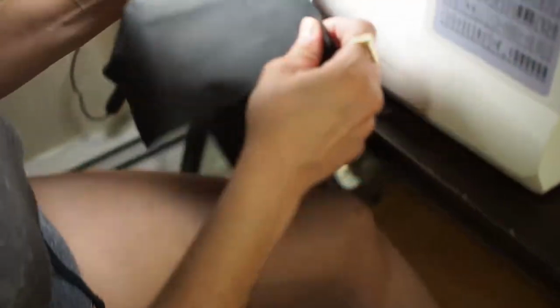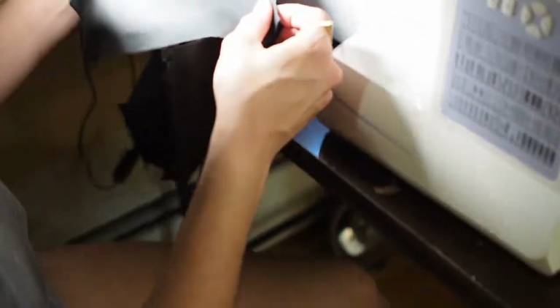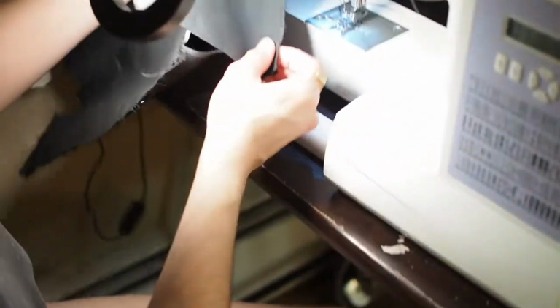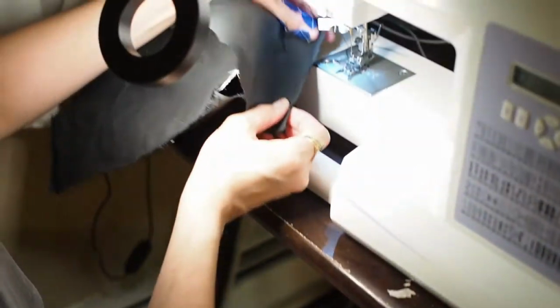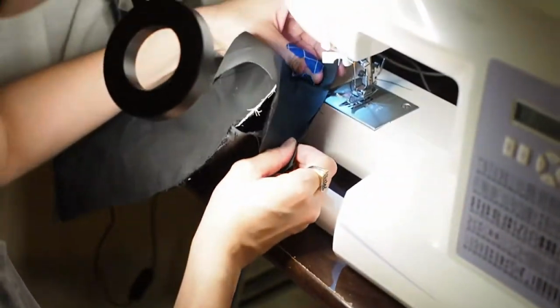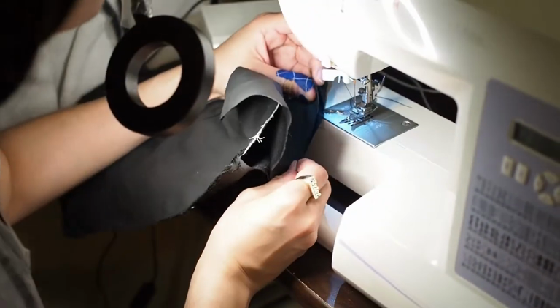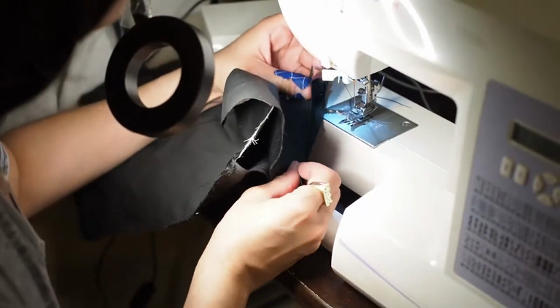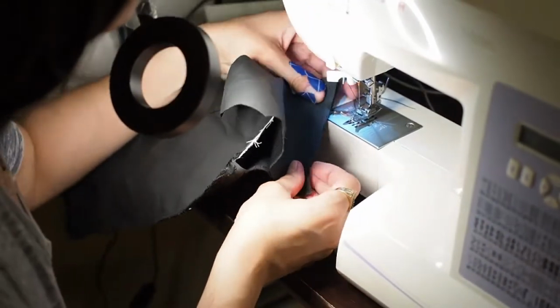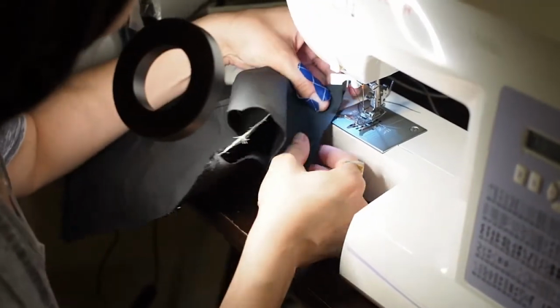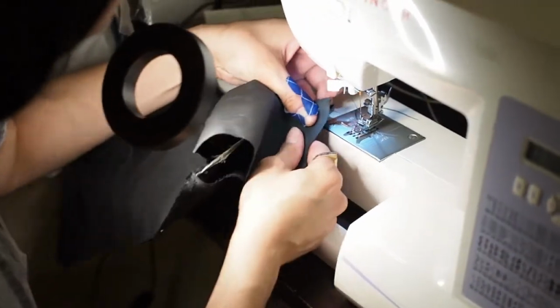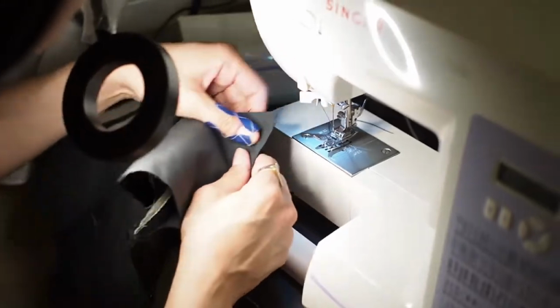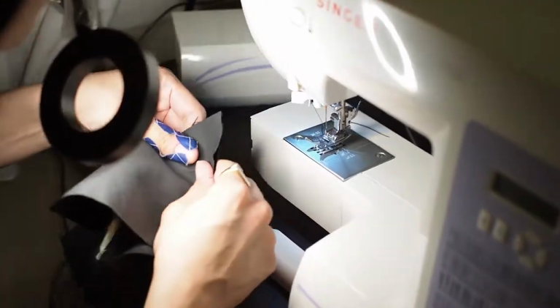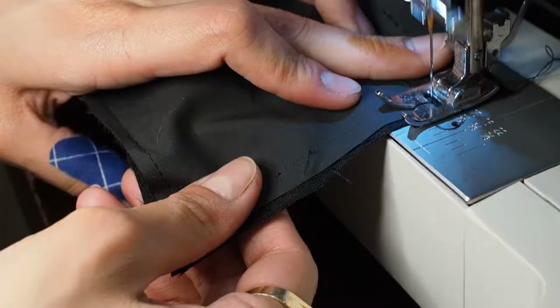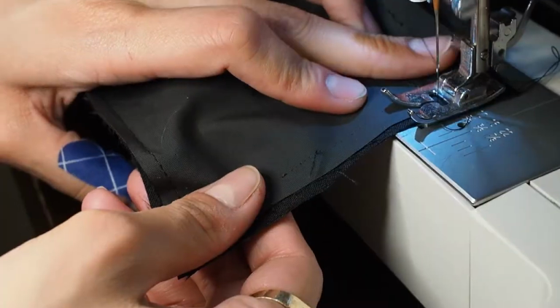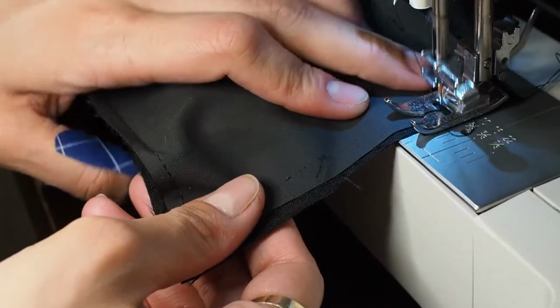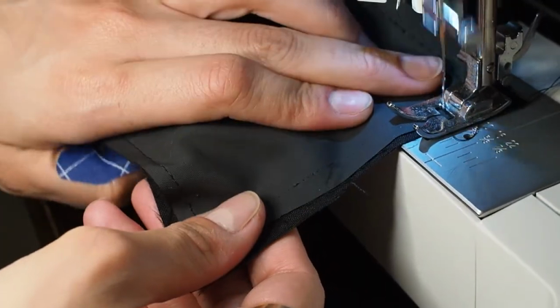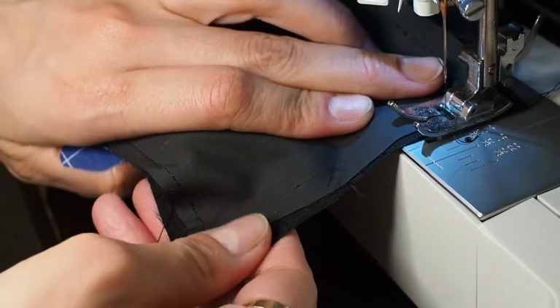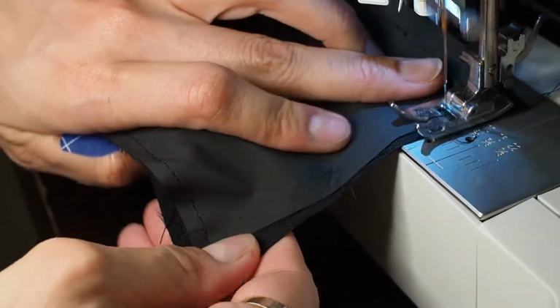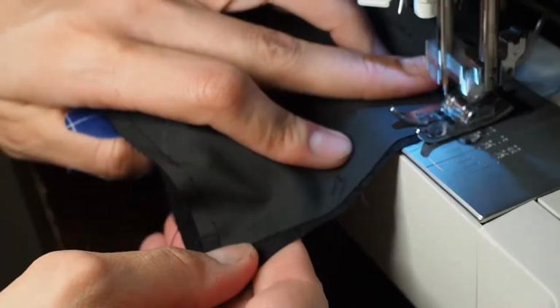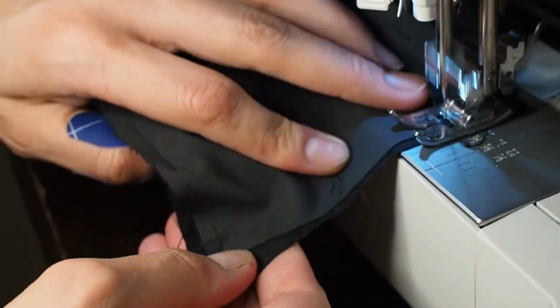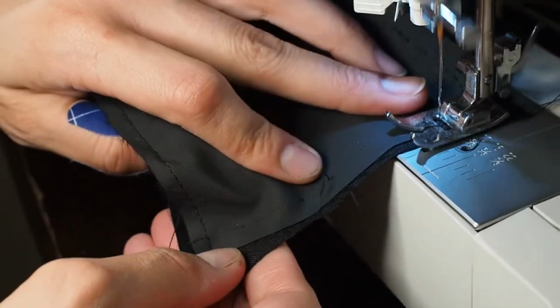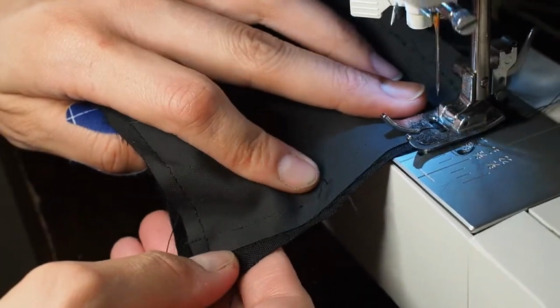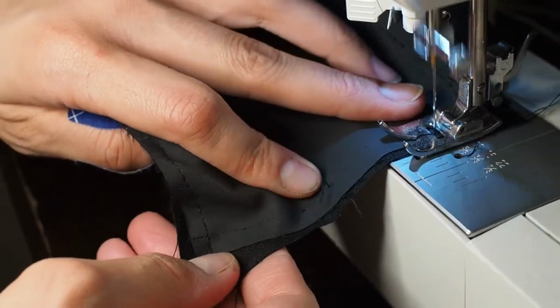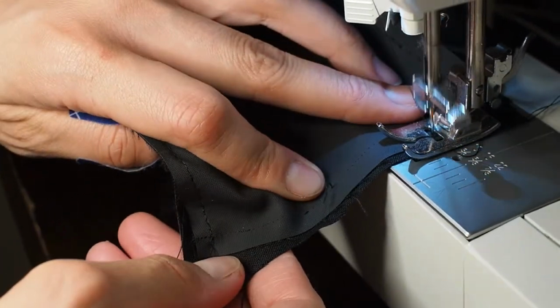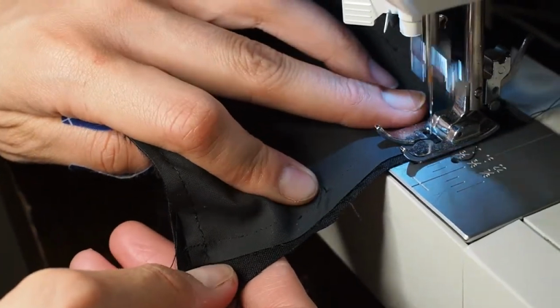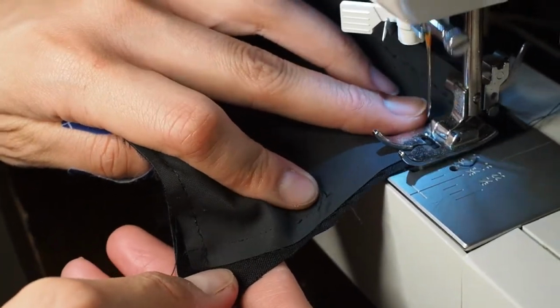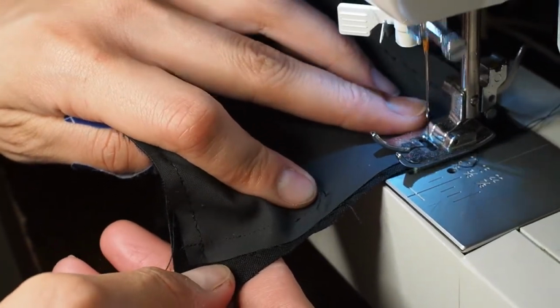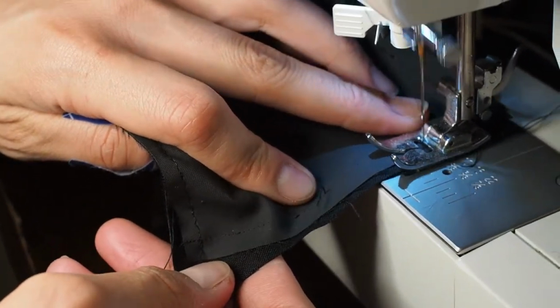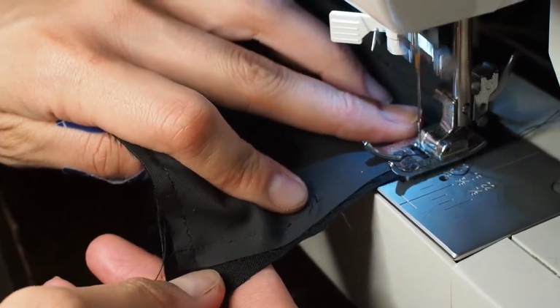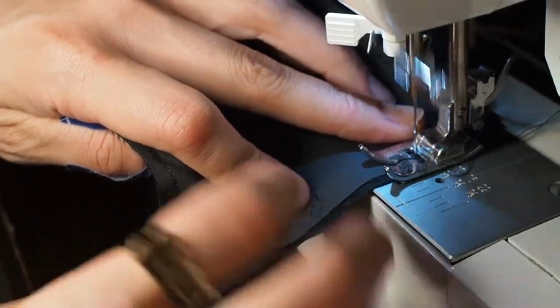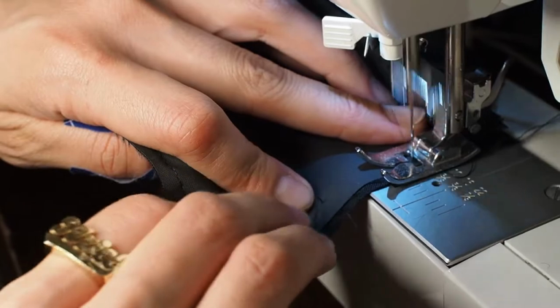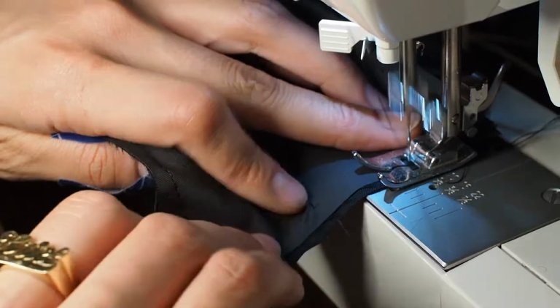This part is going to be the bottom of the bag. I use a back stitch again, right sides together.